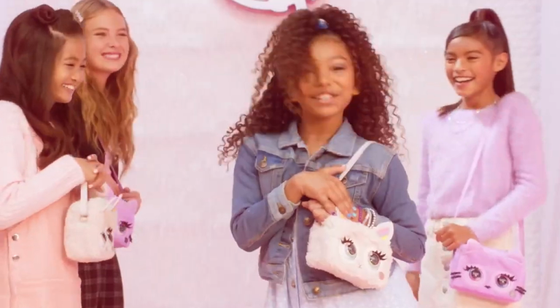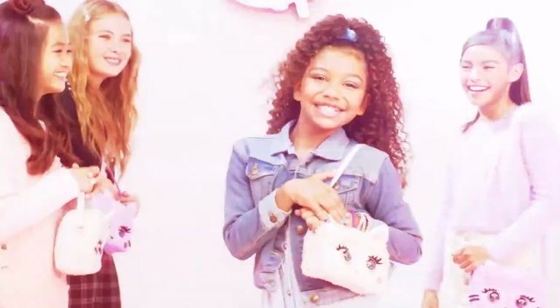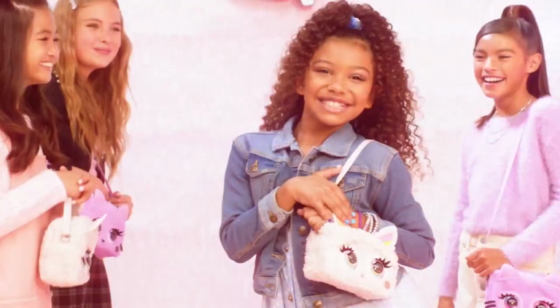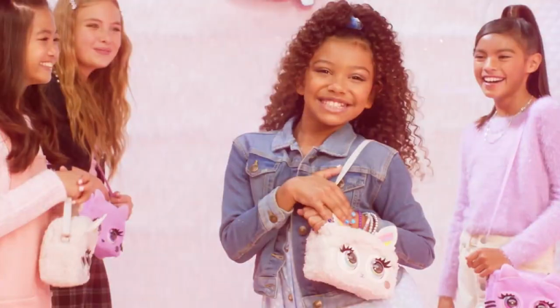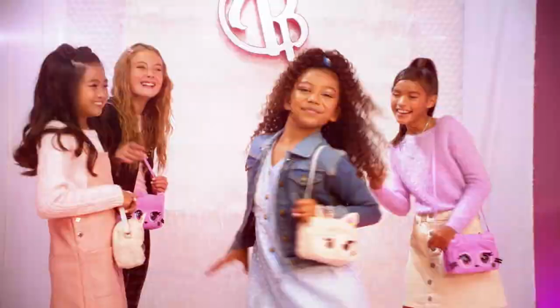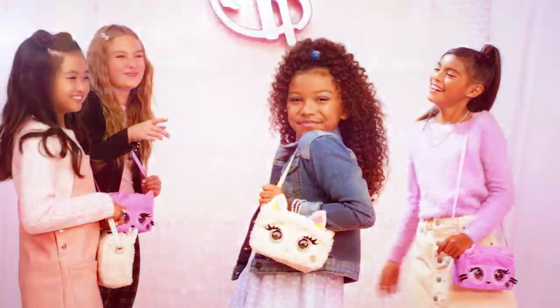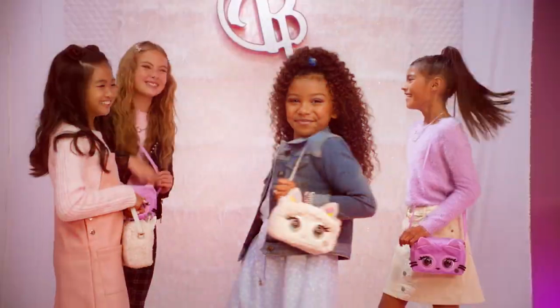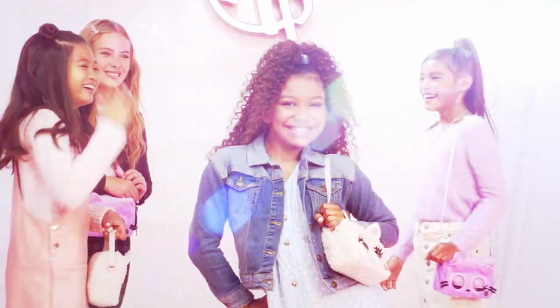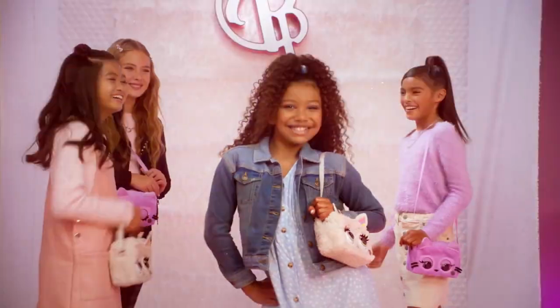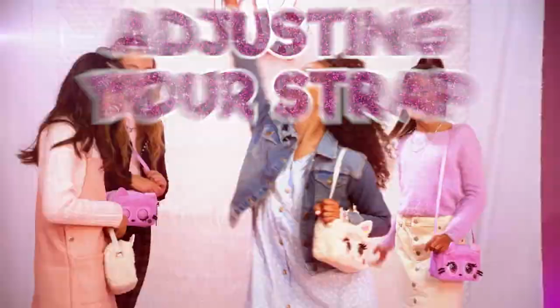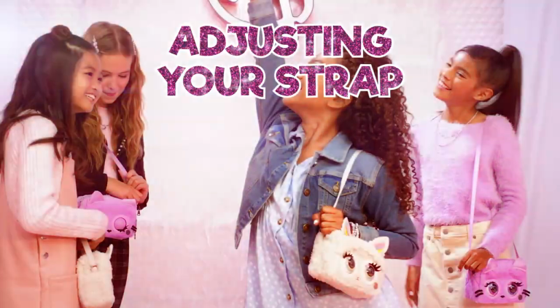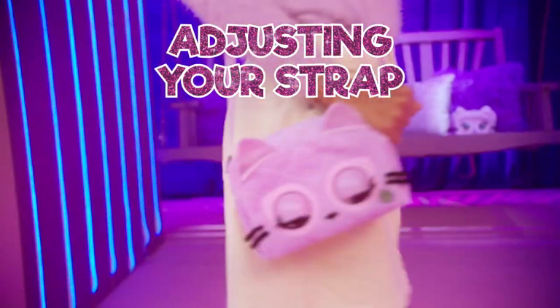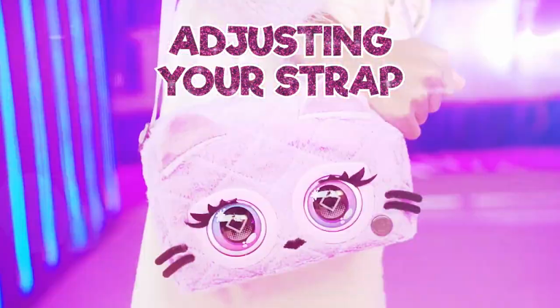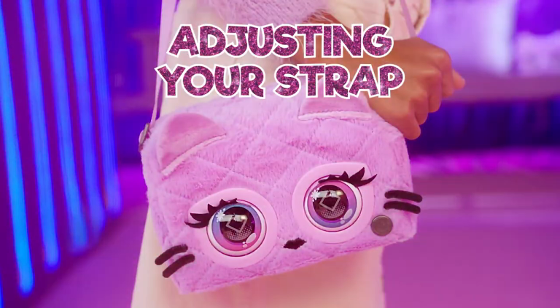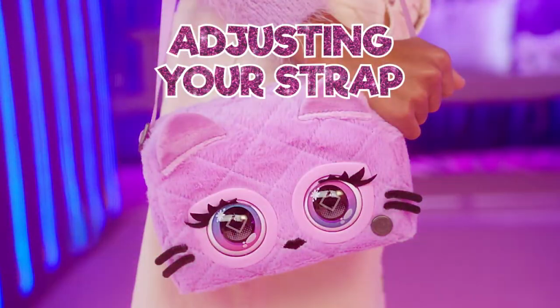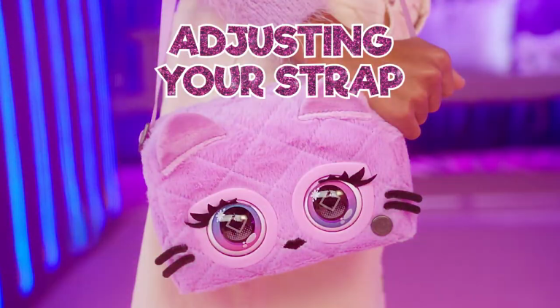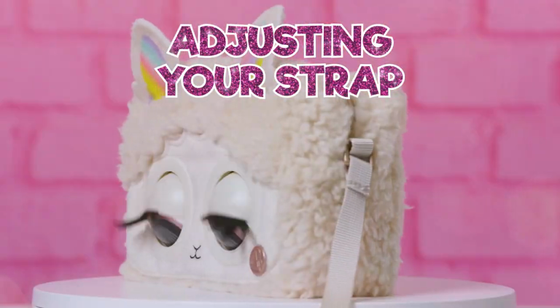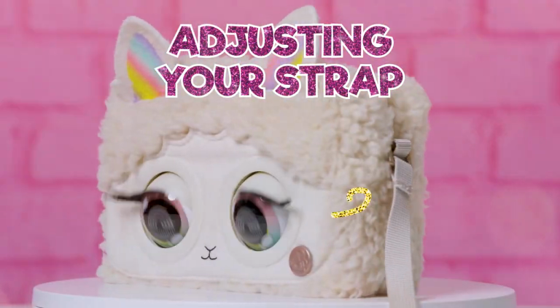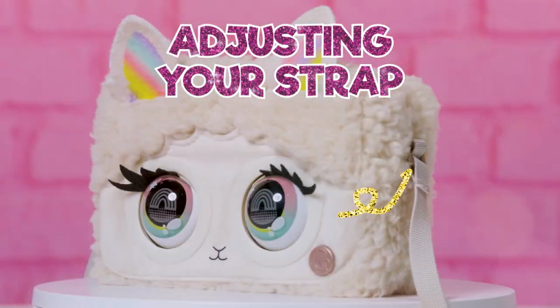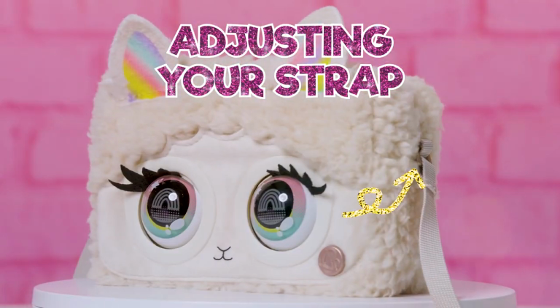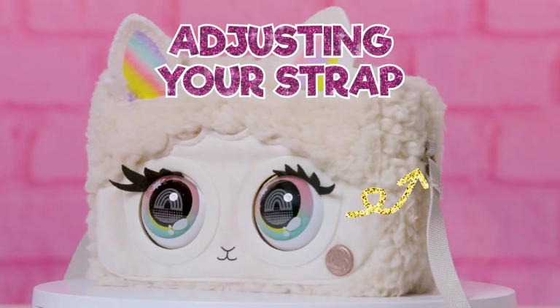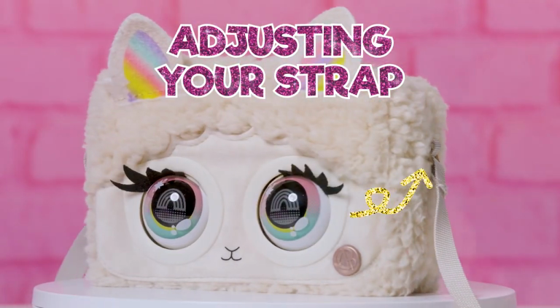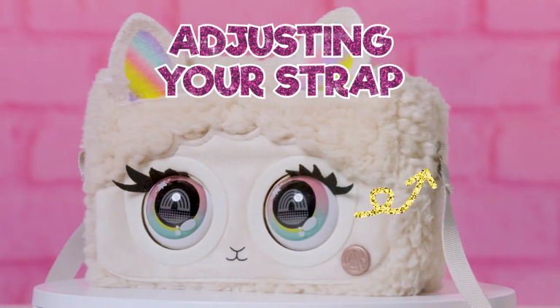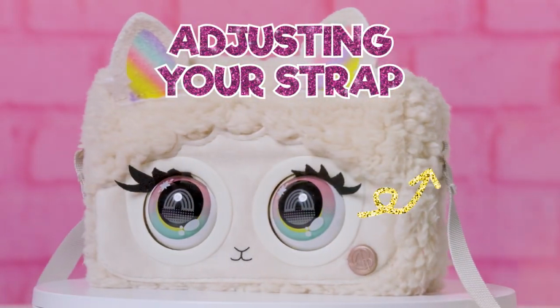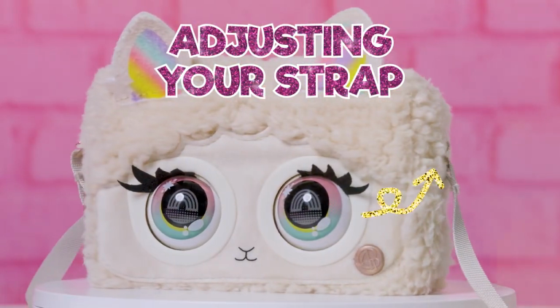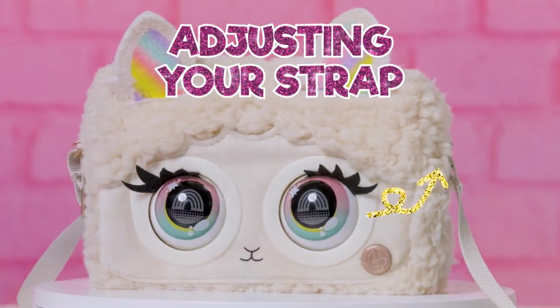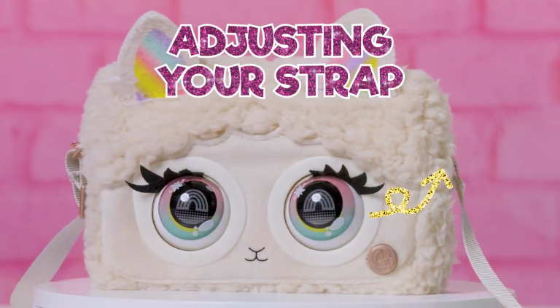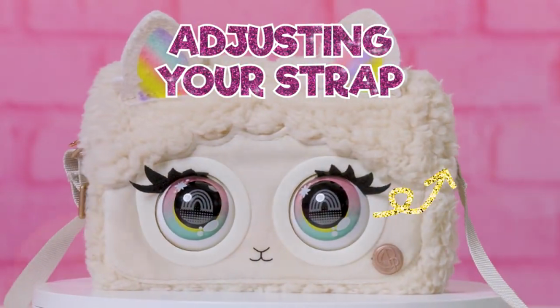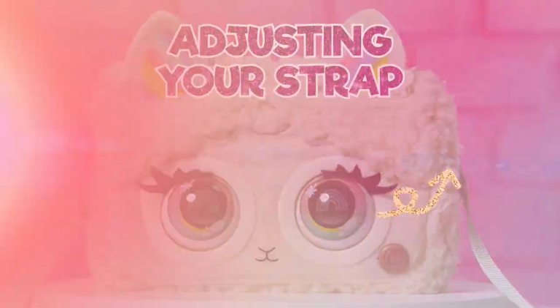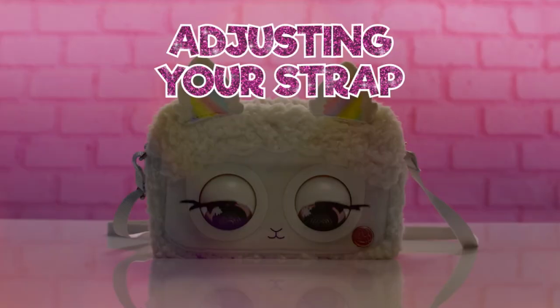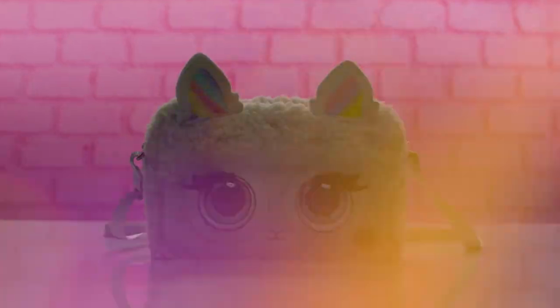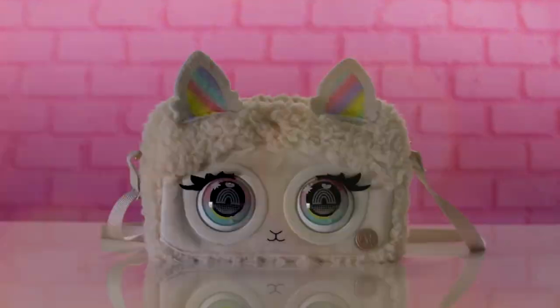Is your purse pet hanging too high or too low? Find the perfect length by using the buckle to adjust the strap up to 36 inches.